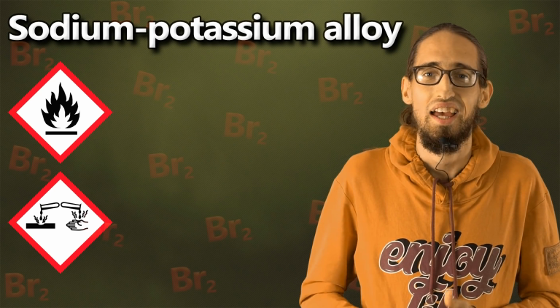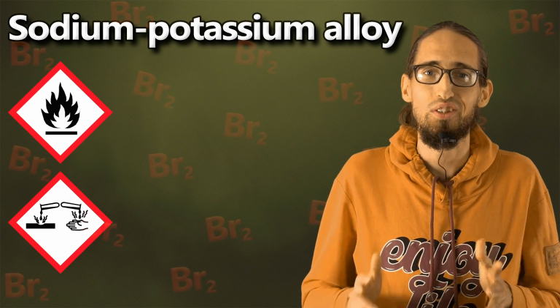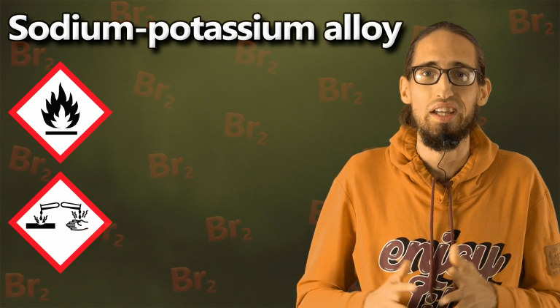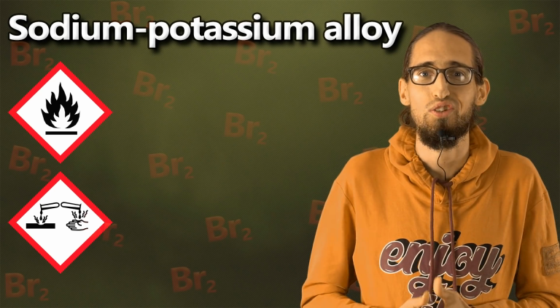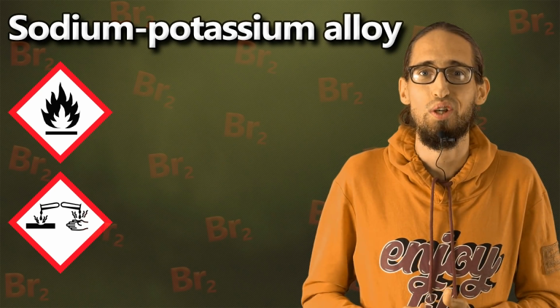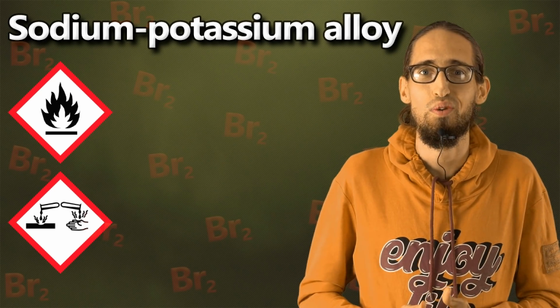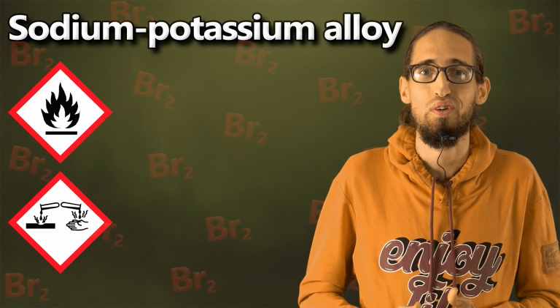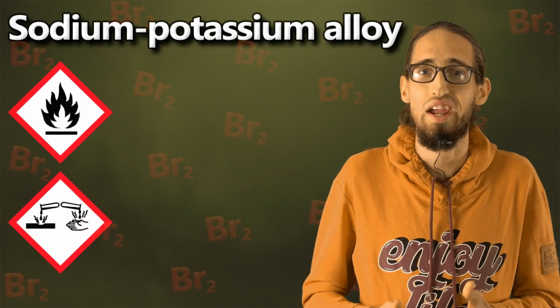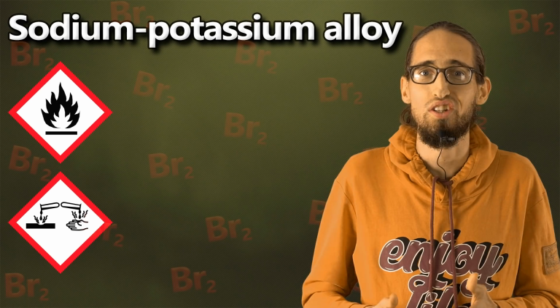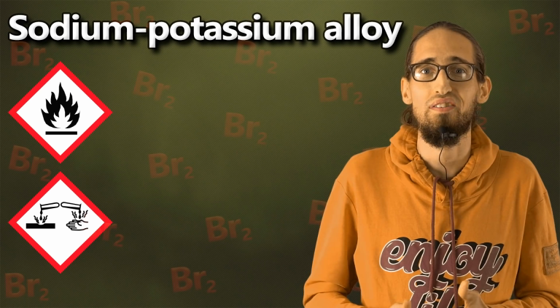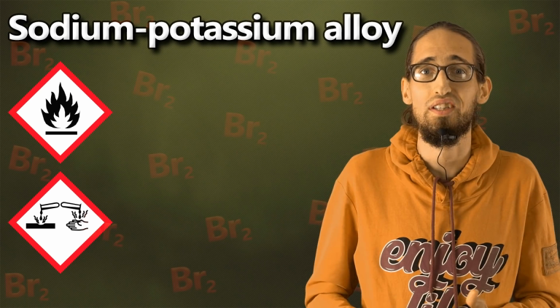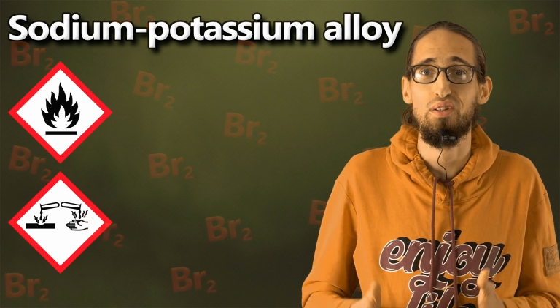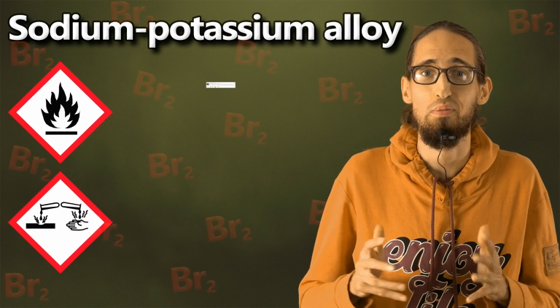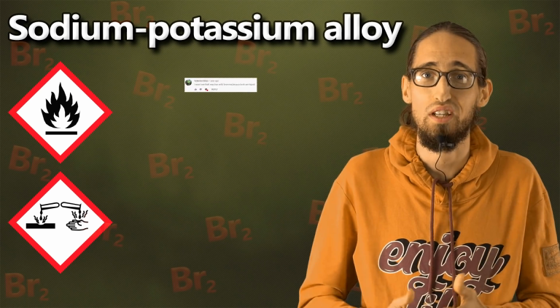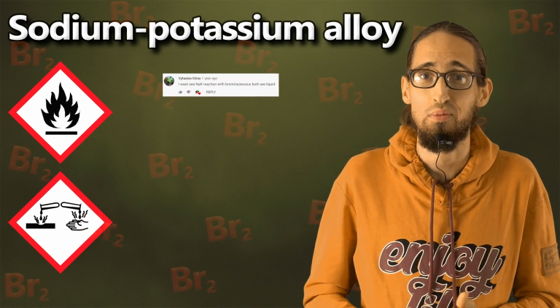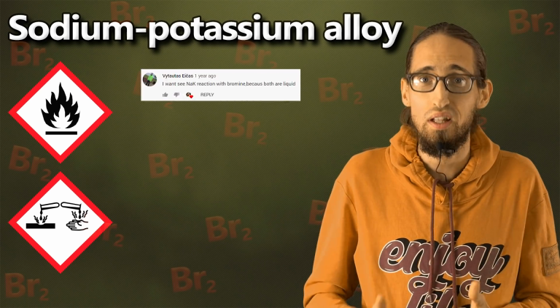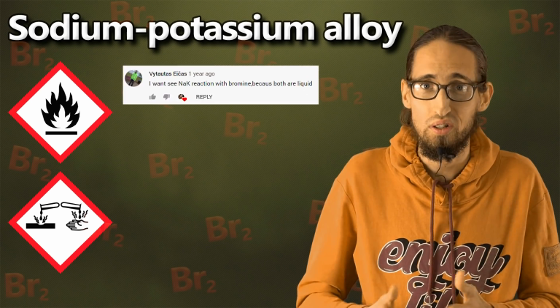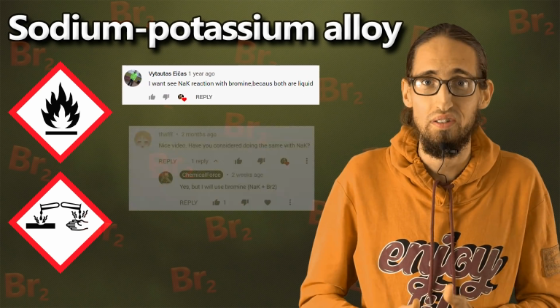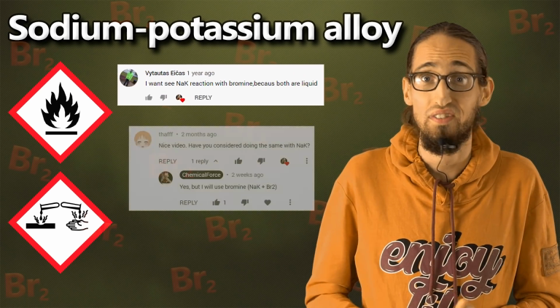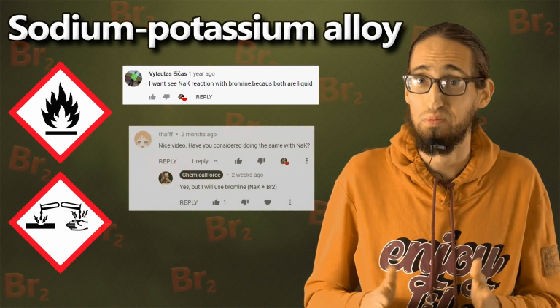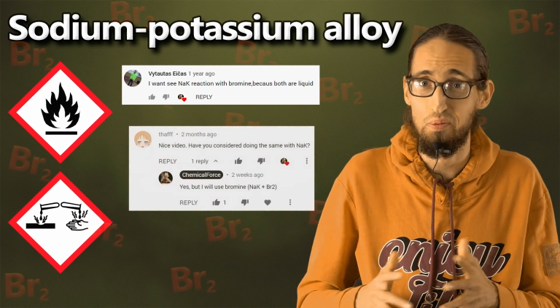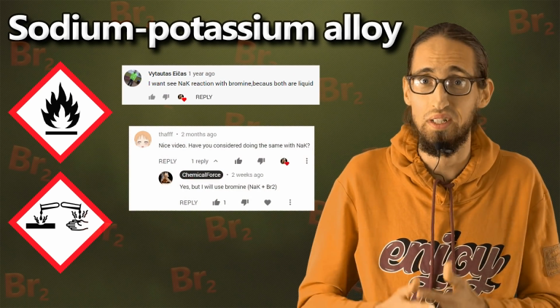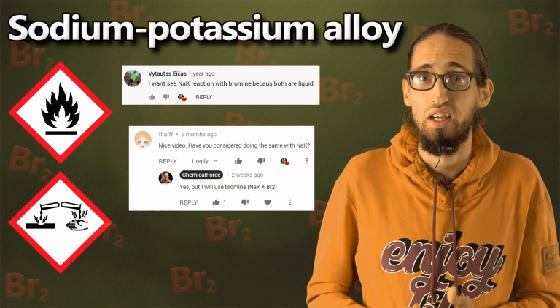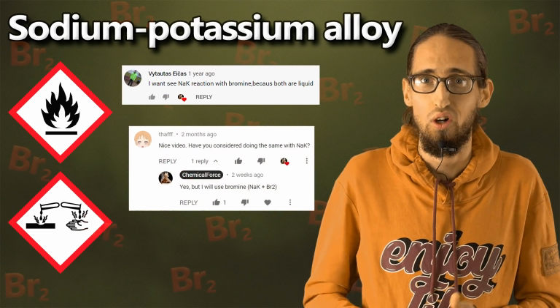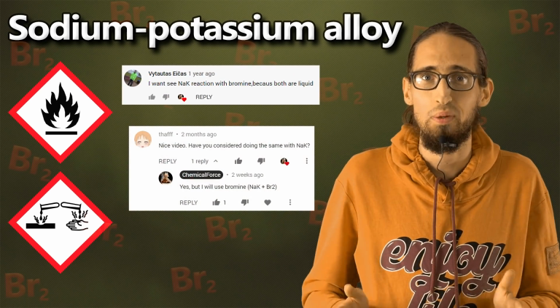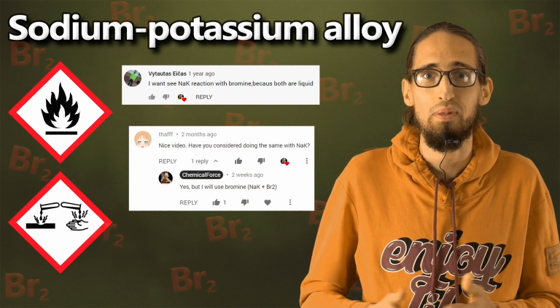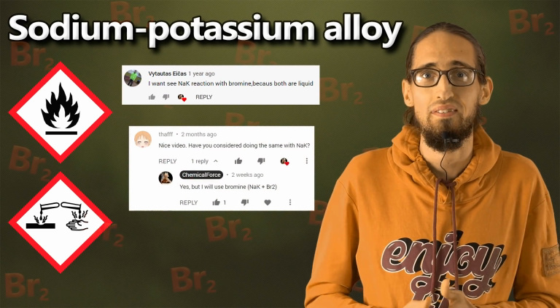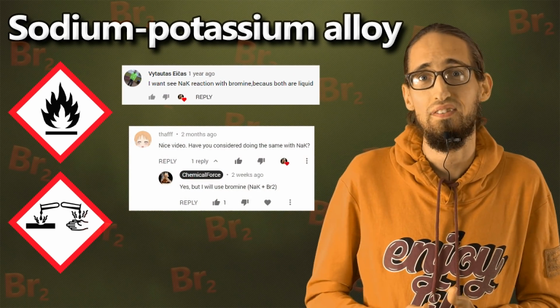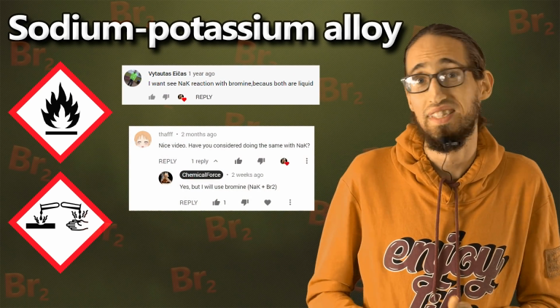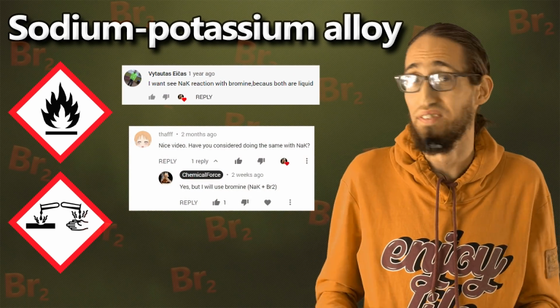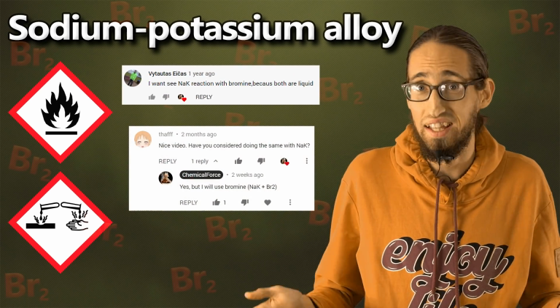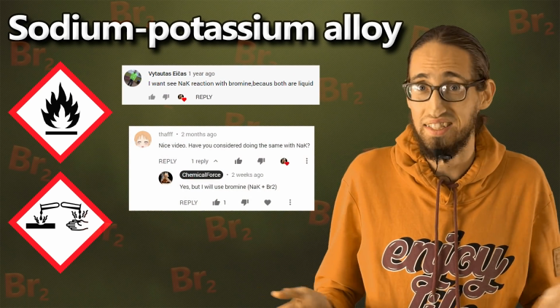And today I'll show you the reaction of sodium potassium alloy with bromine, or maybe with something else.